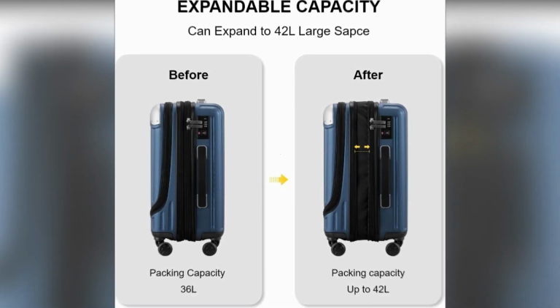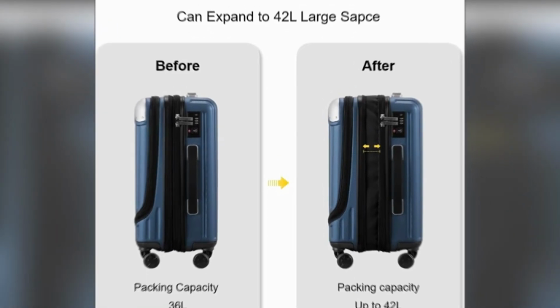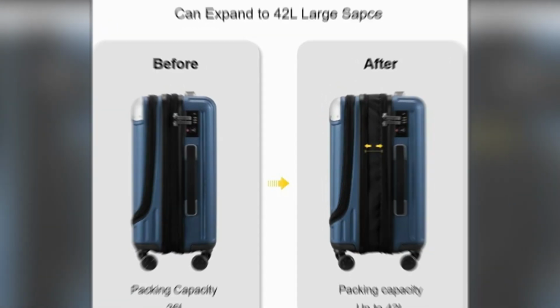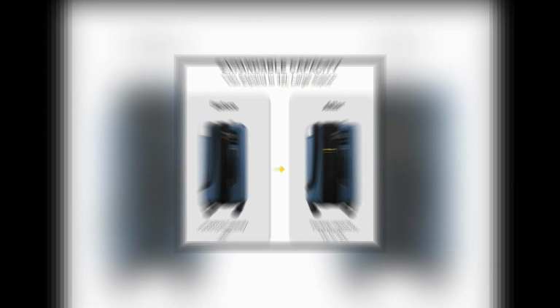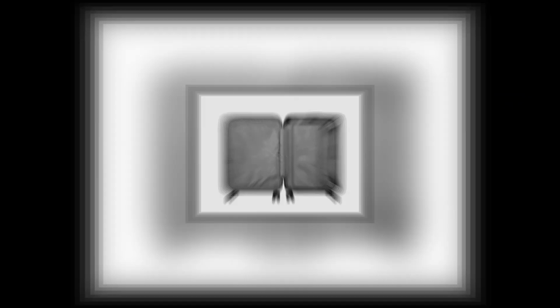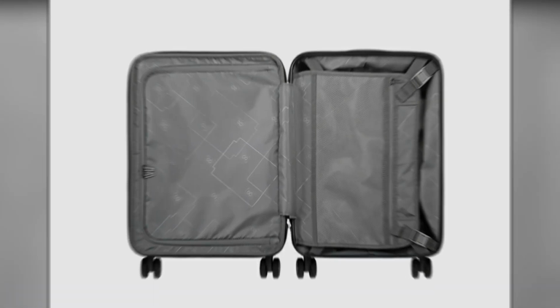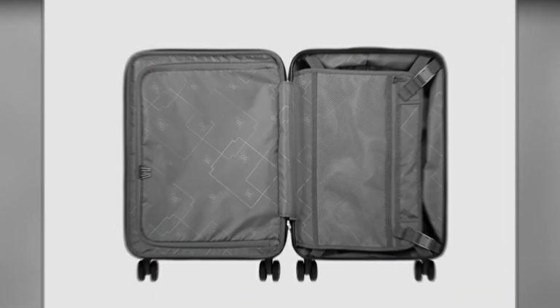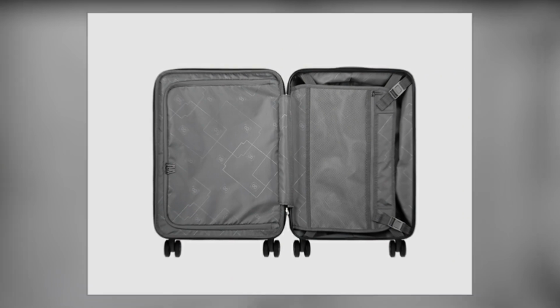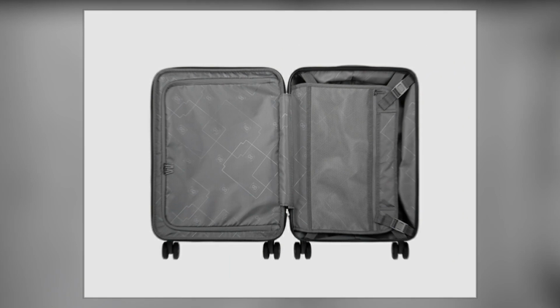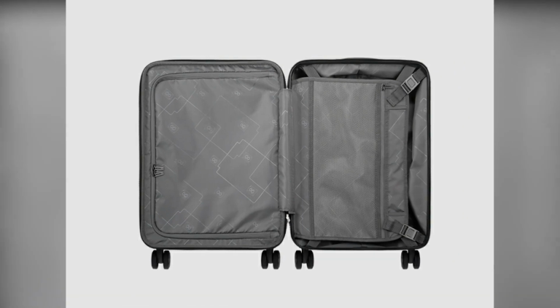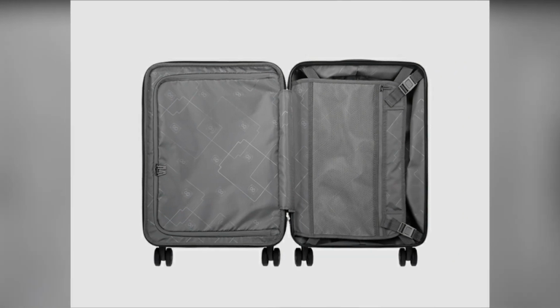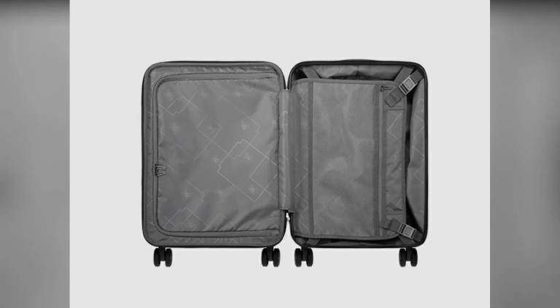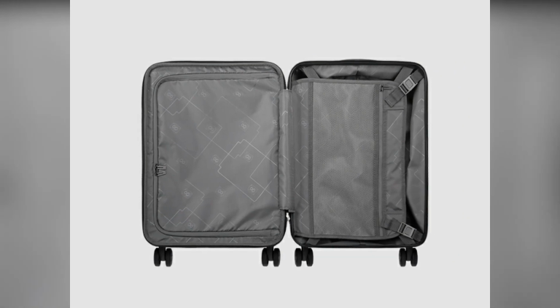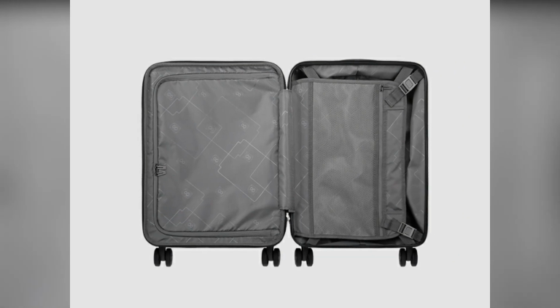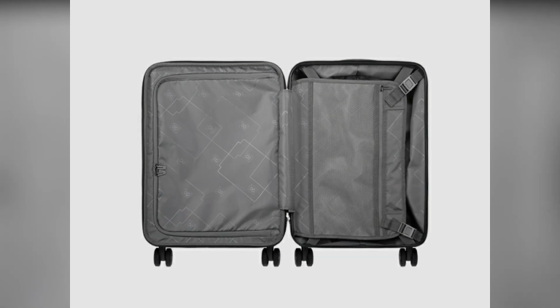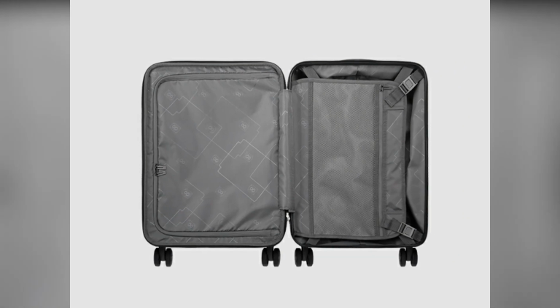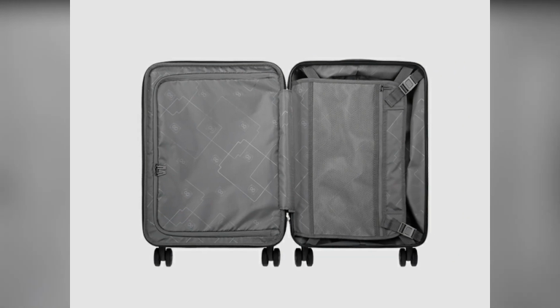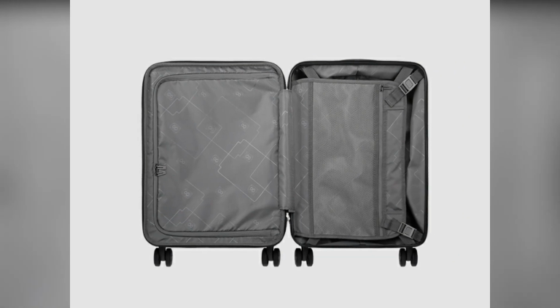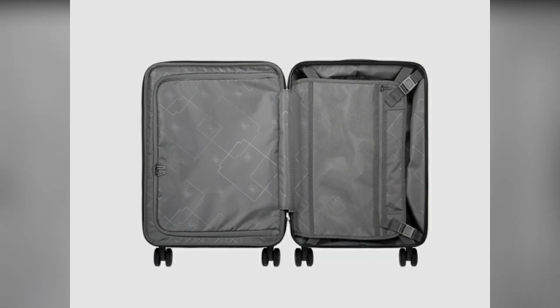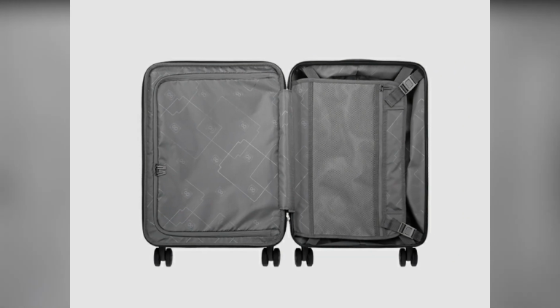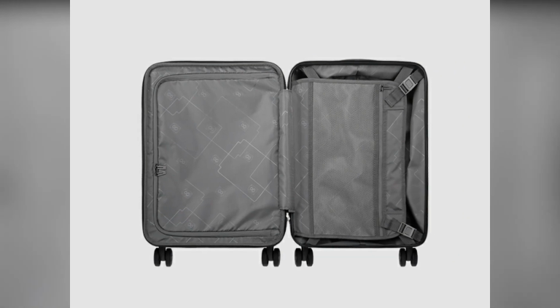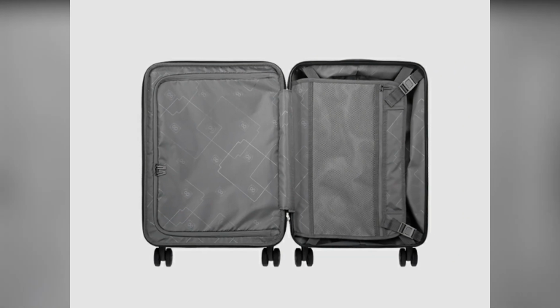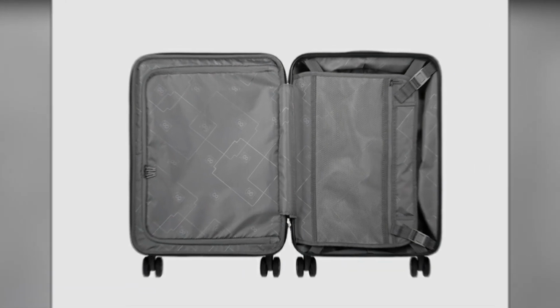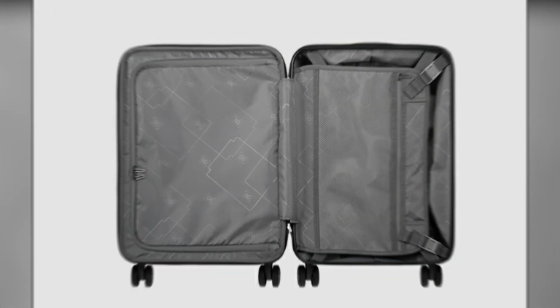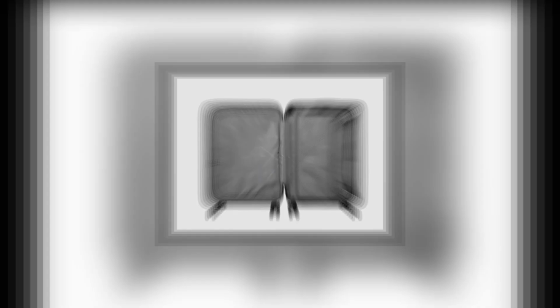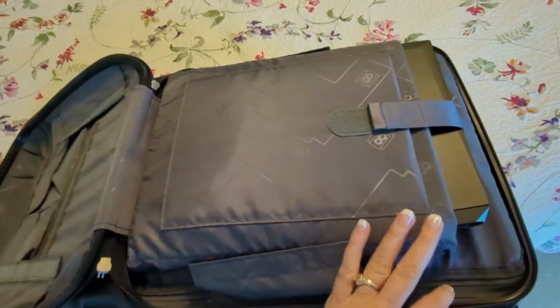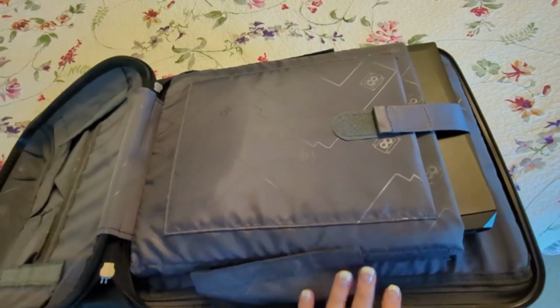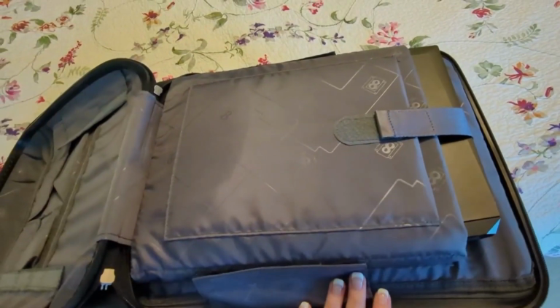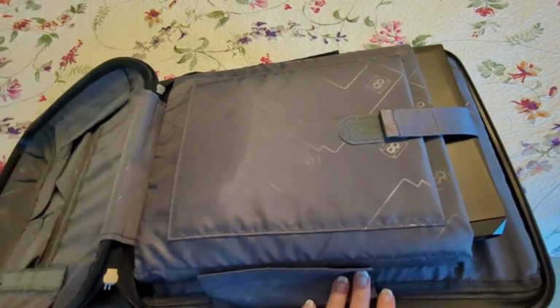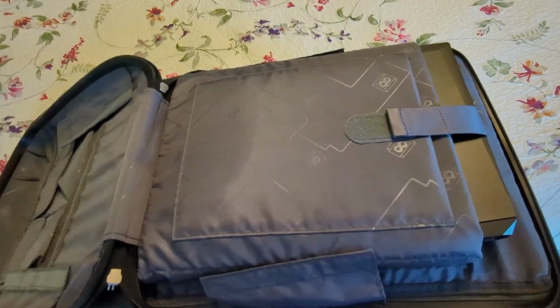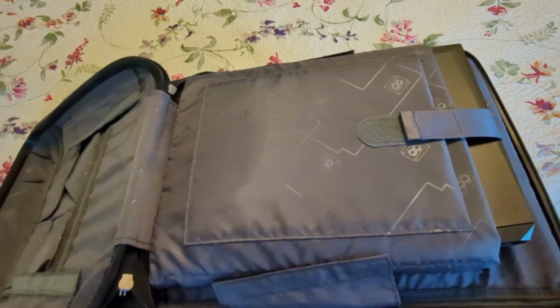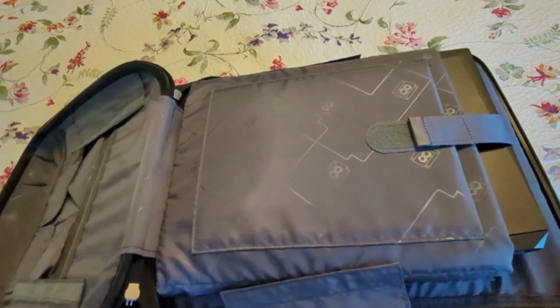Cons: it may be small for longer trips, weighs 9 lbs which might be heavy for some, and is pricier at $139.99 compared to other options.